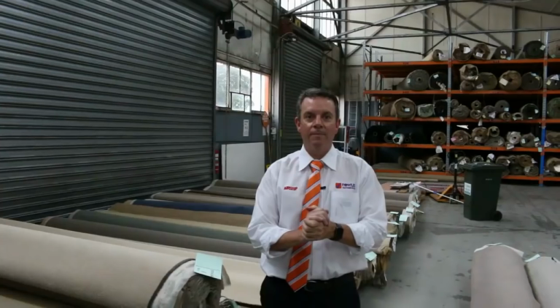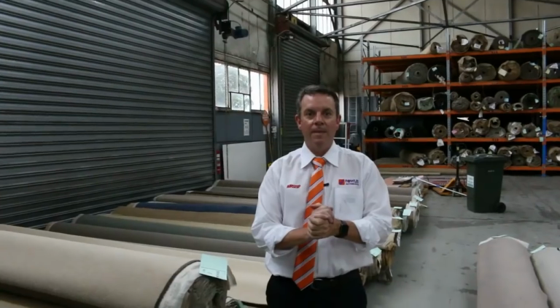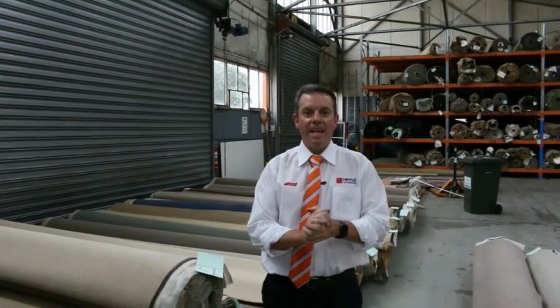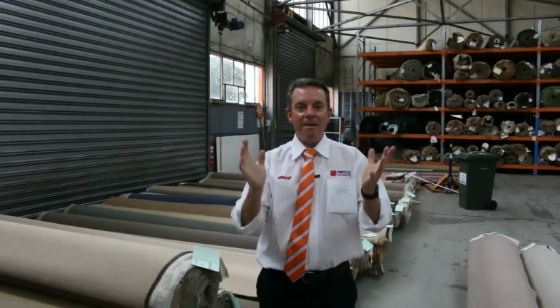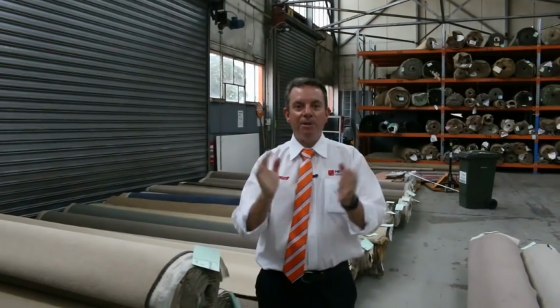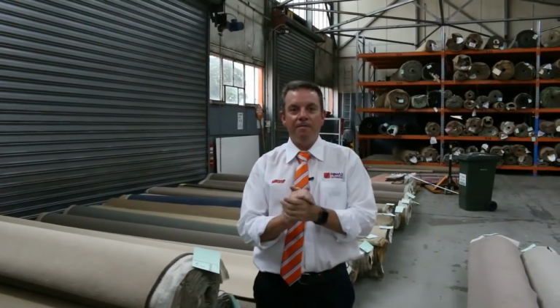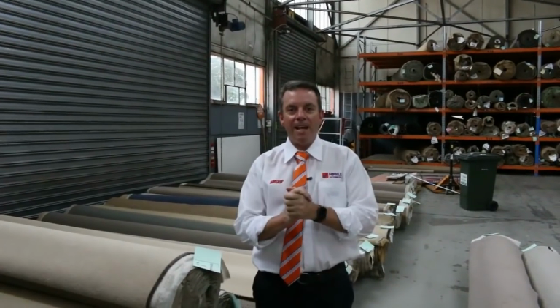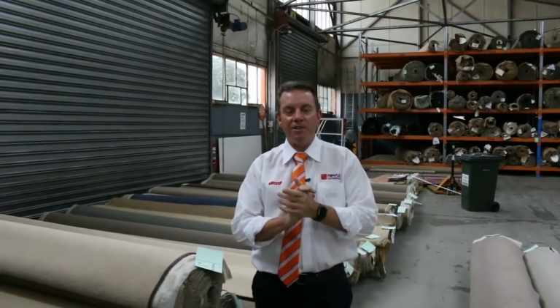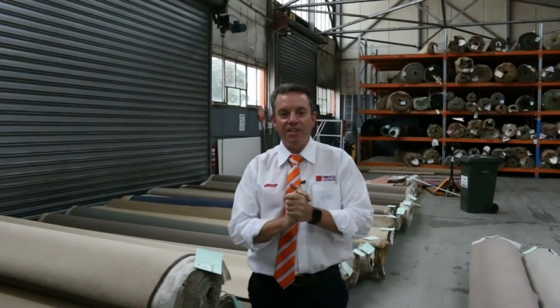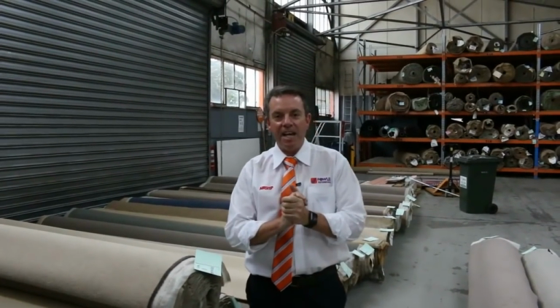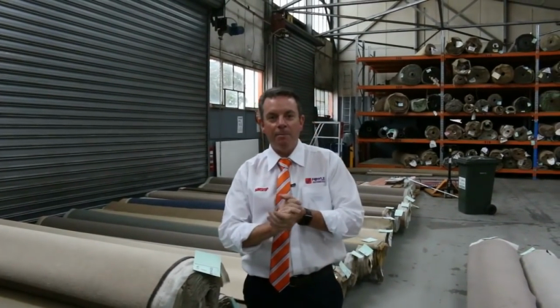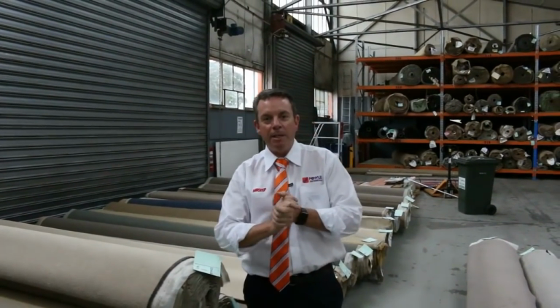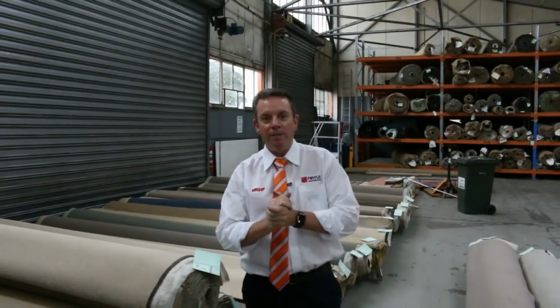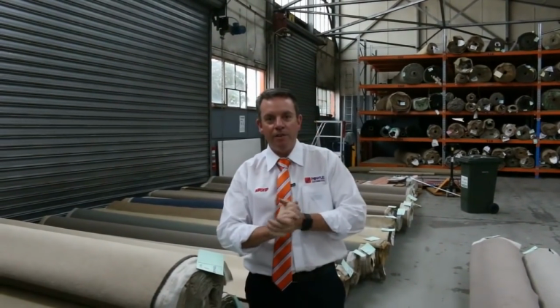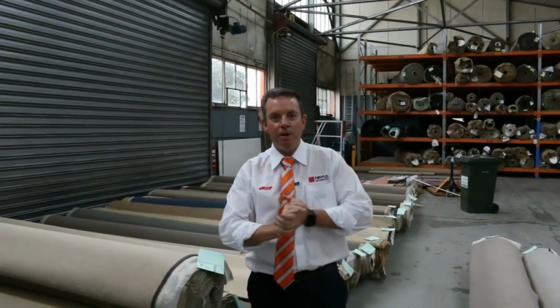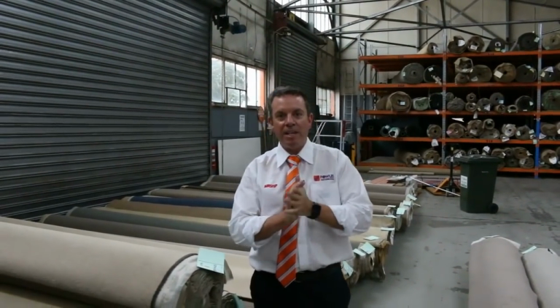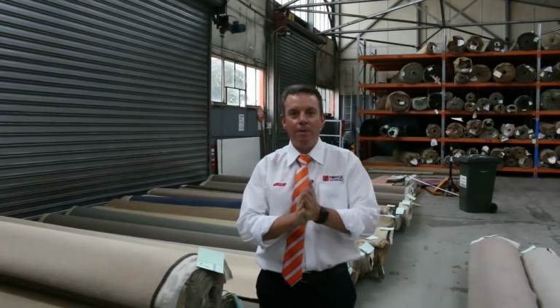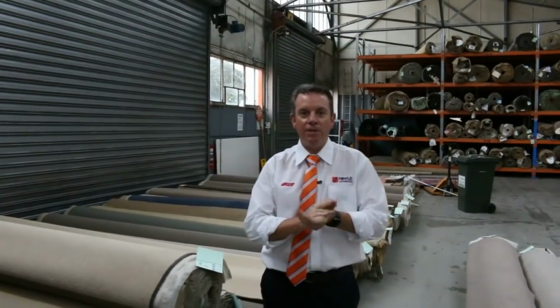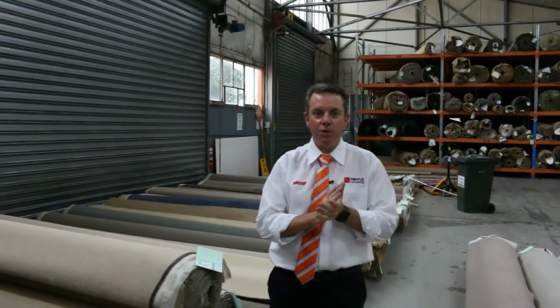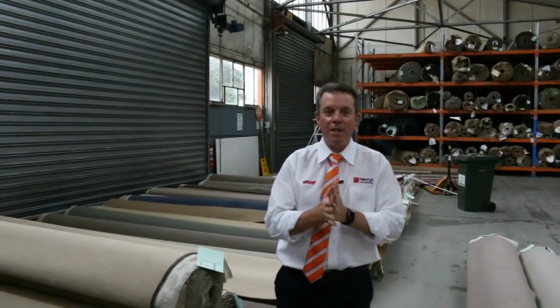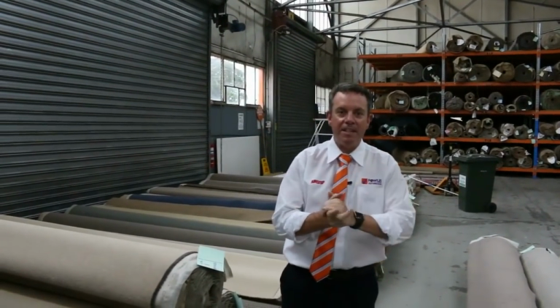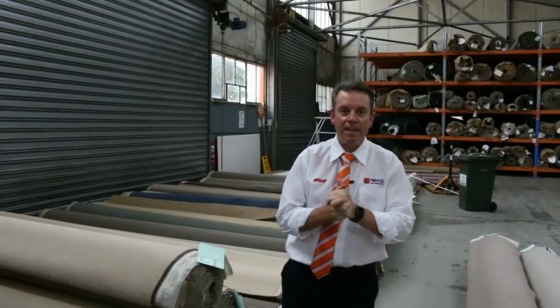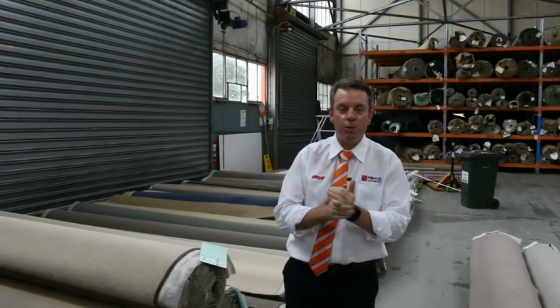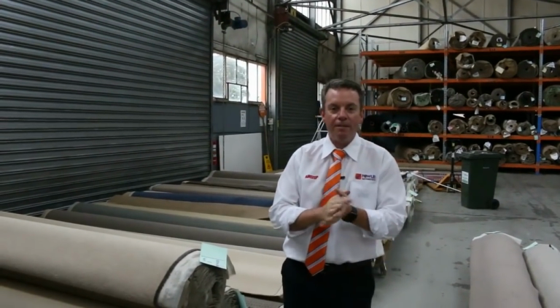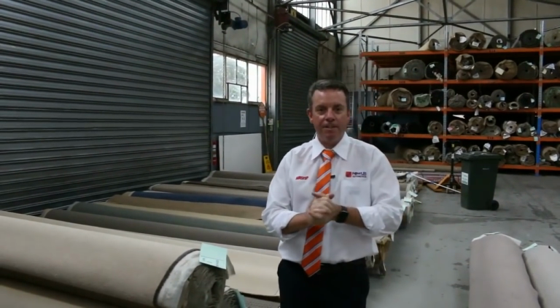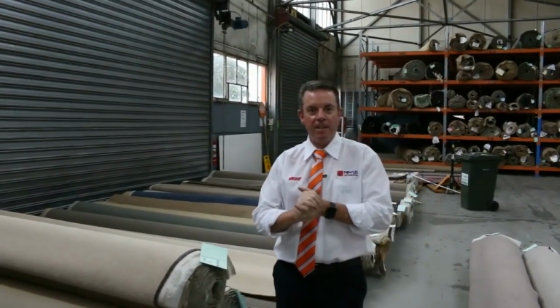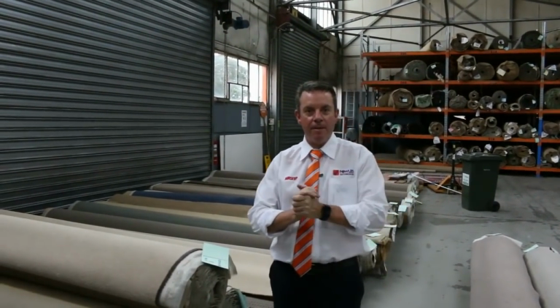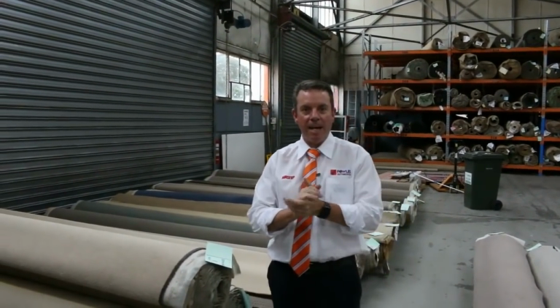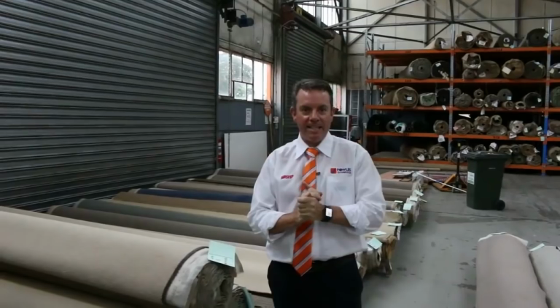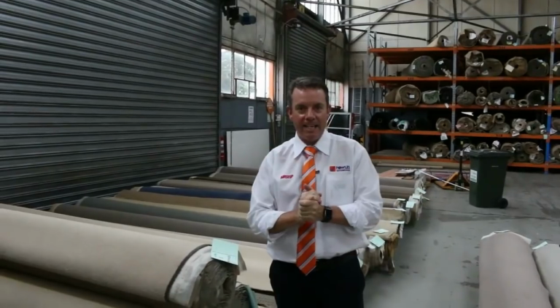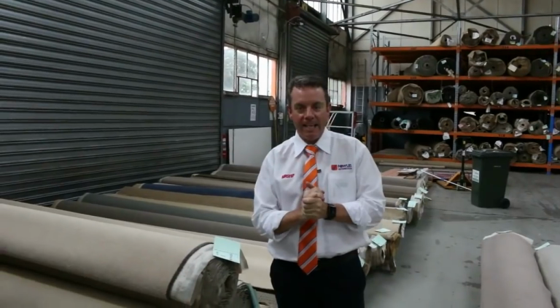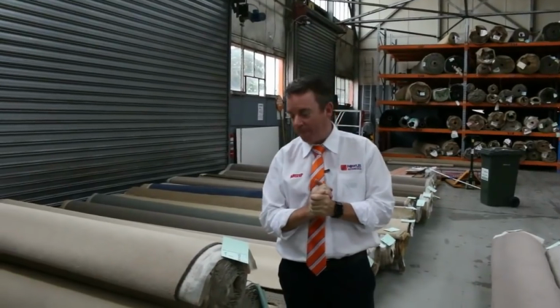G'day, I'm John from Fowles Auction Sales. I'm here to preview tomorrow's carpet auction. It's Wednesday the 21st of November at 10am.